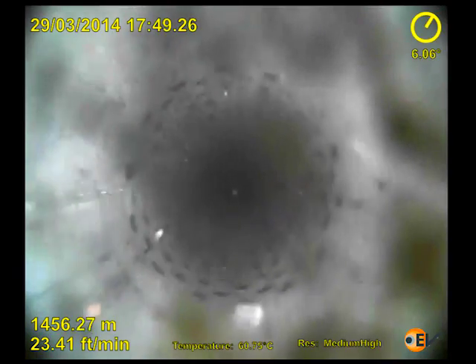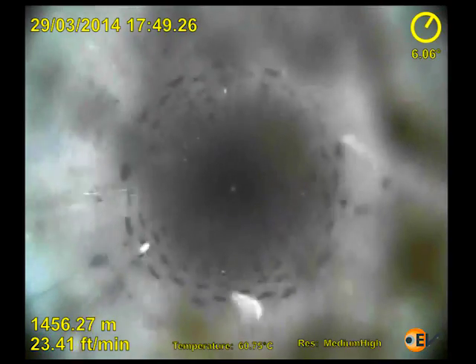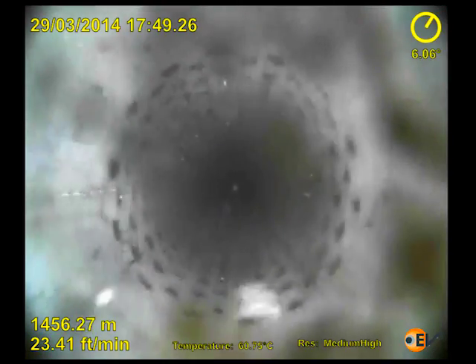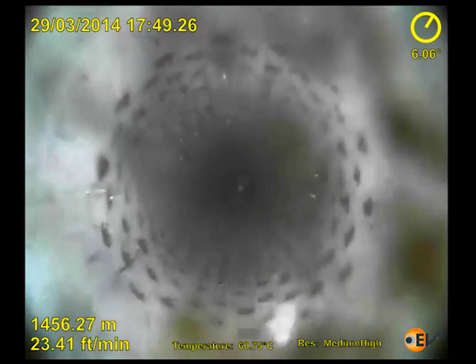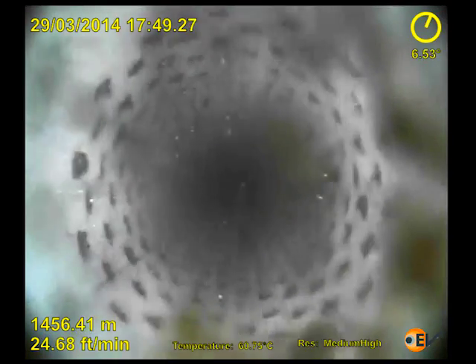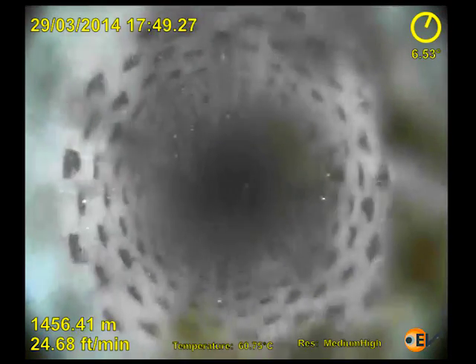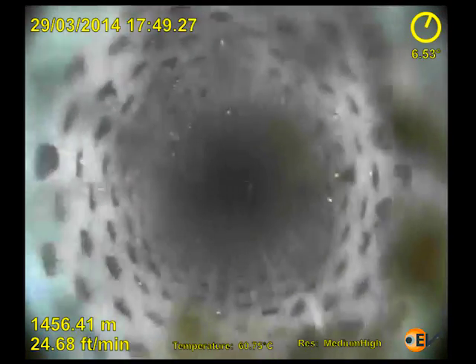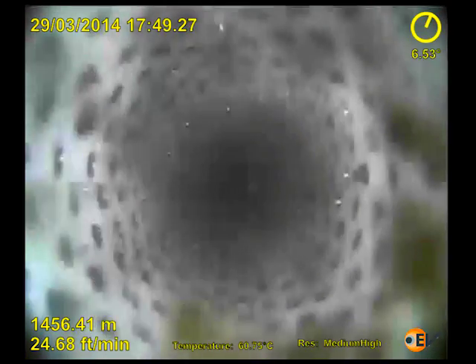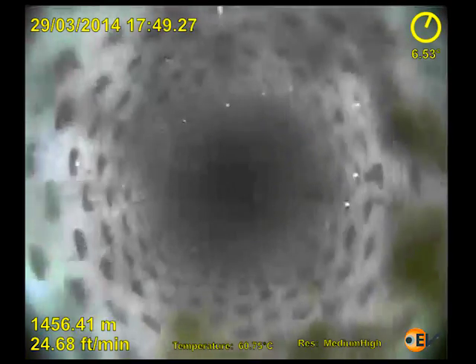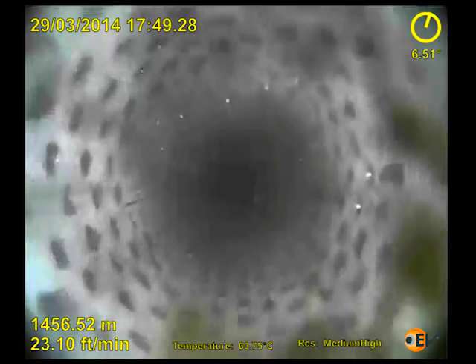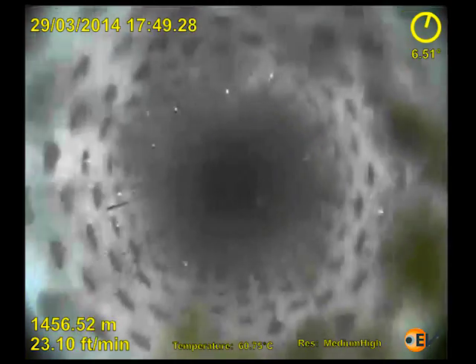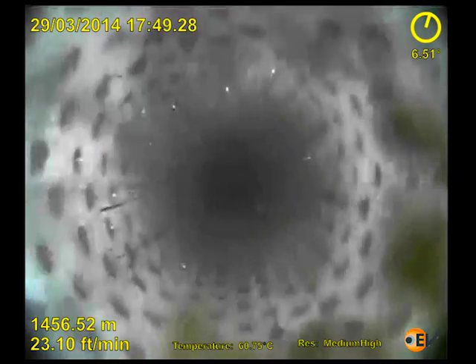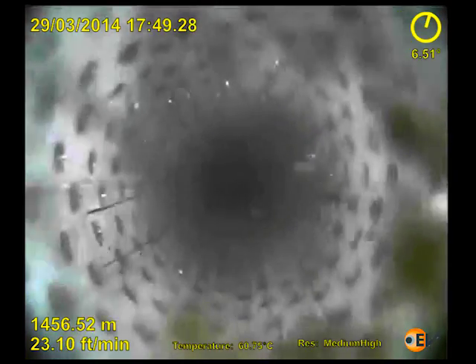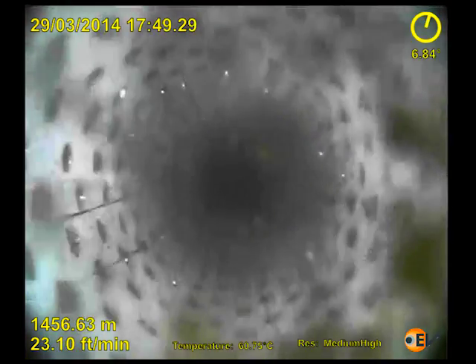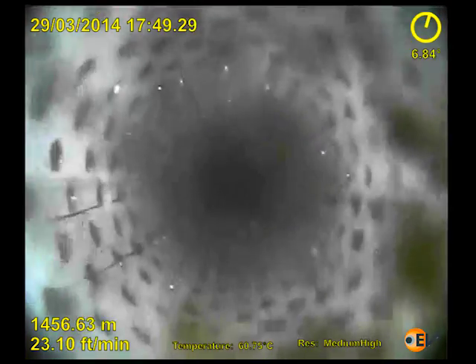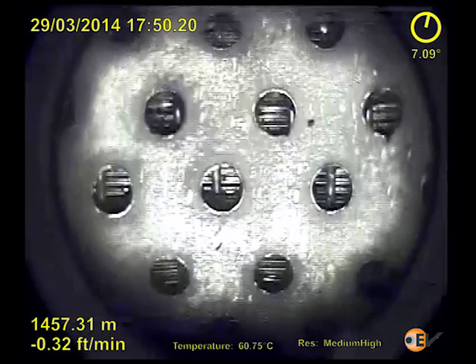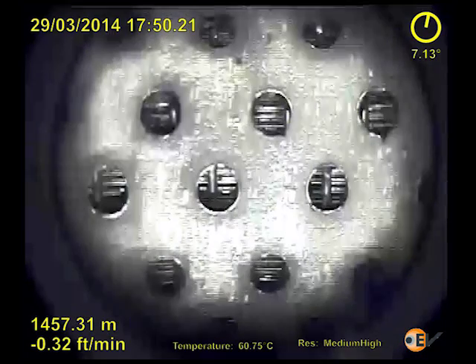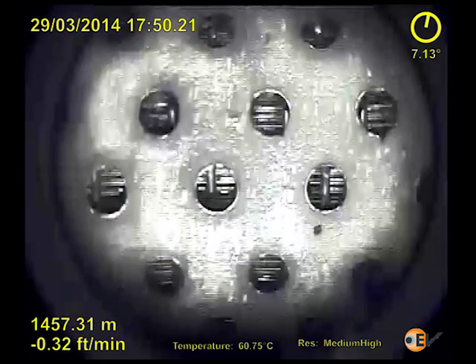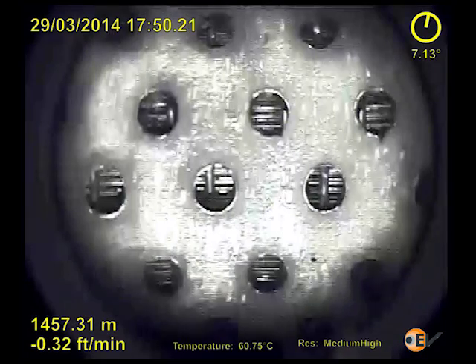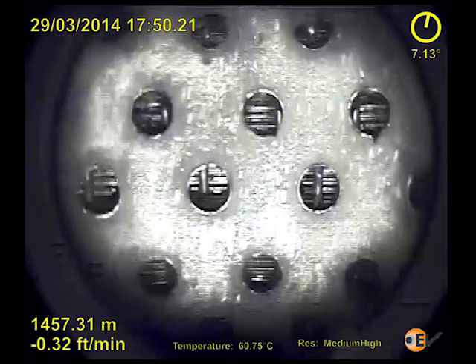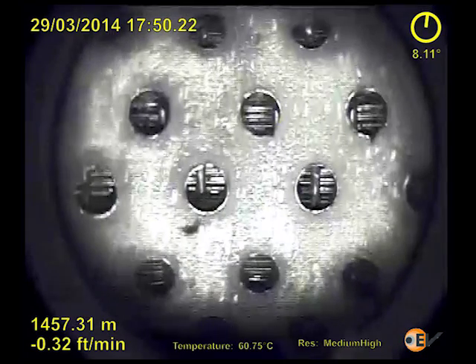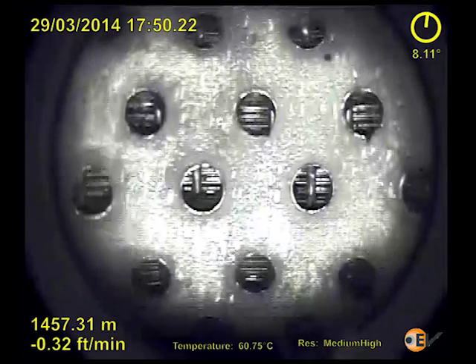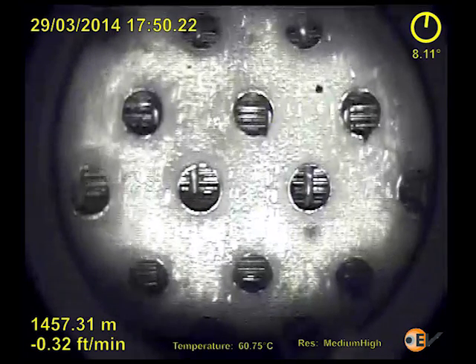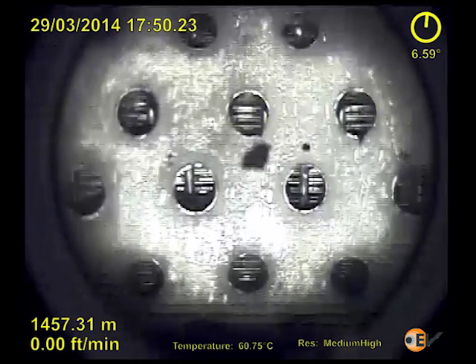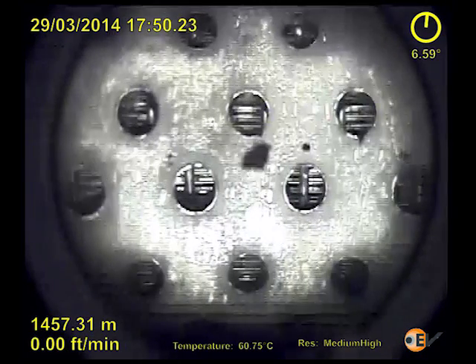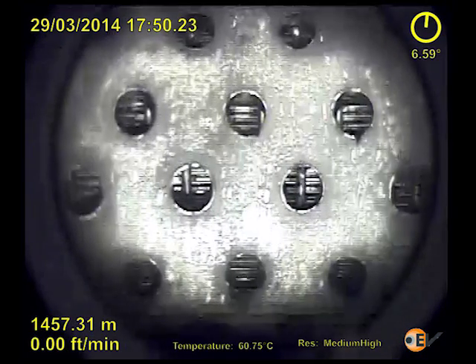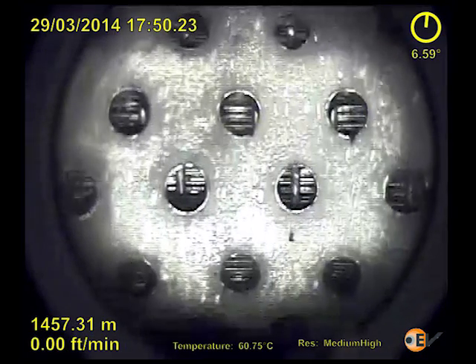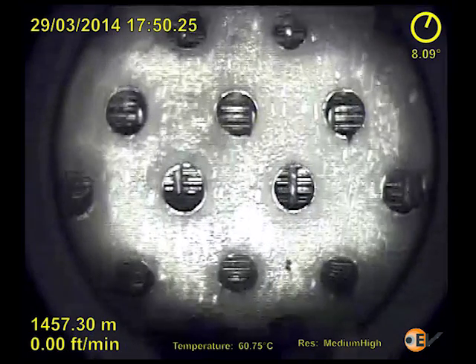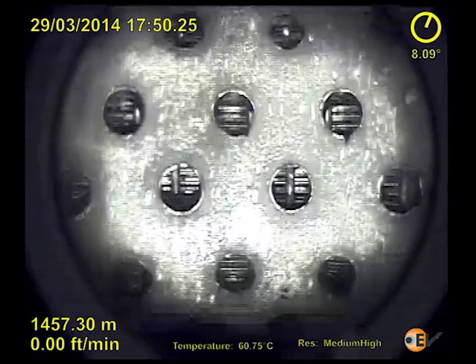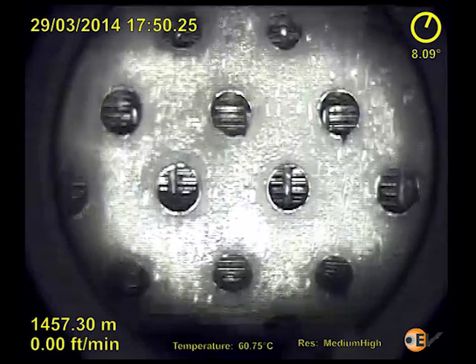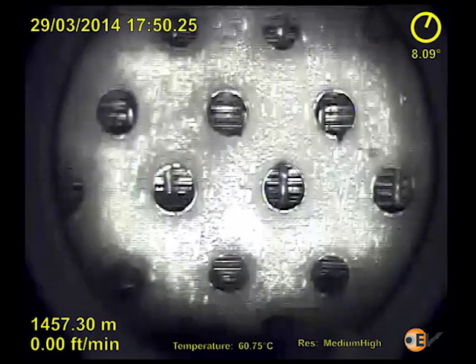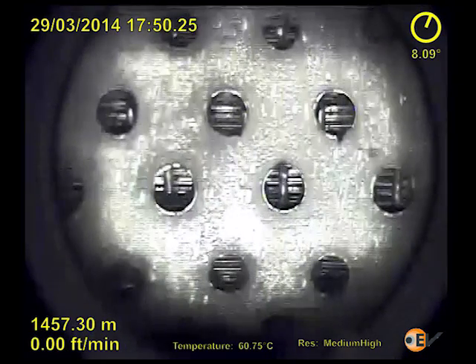The upper sand screens were then inspected with both down view and side view cameras and shown to be in good condition.